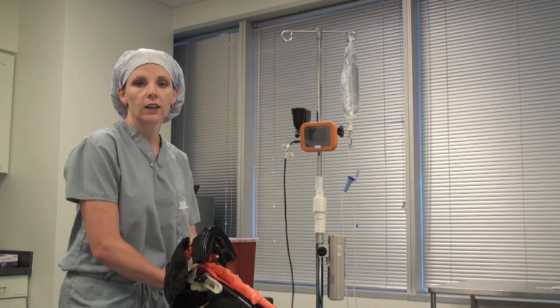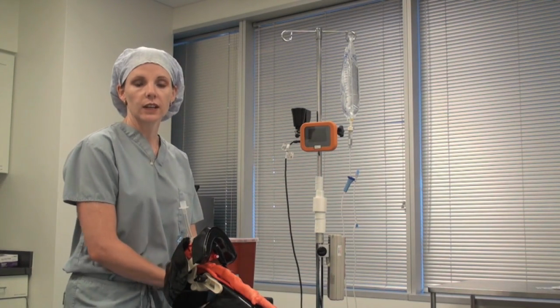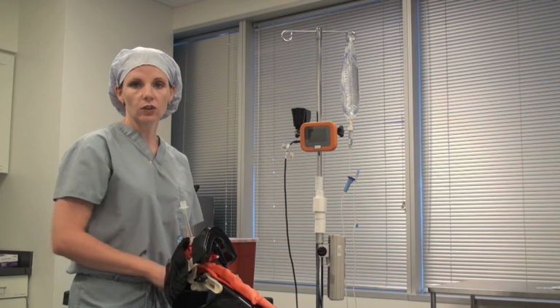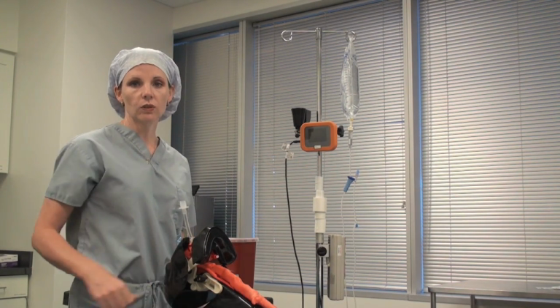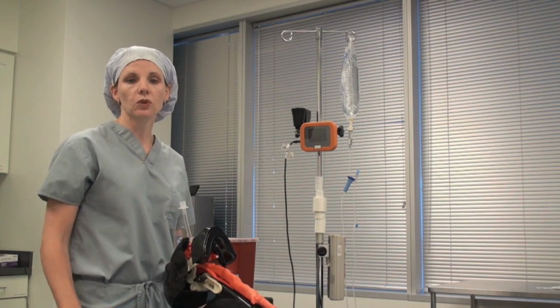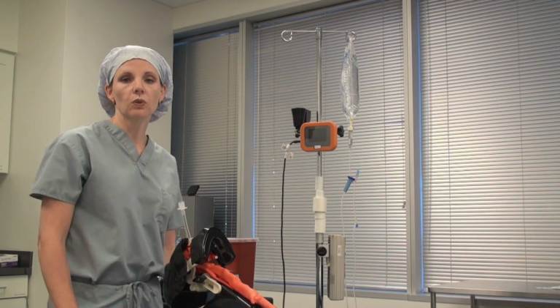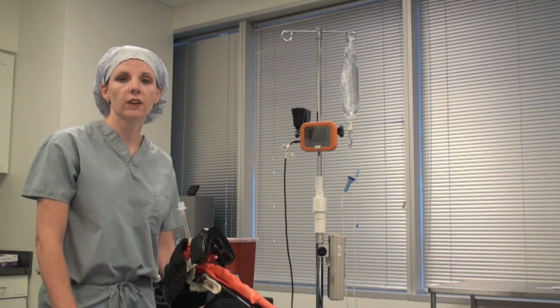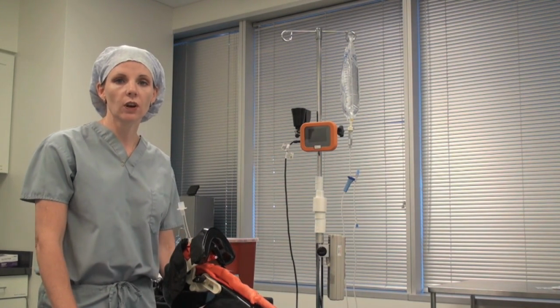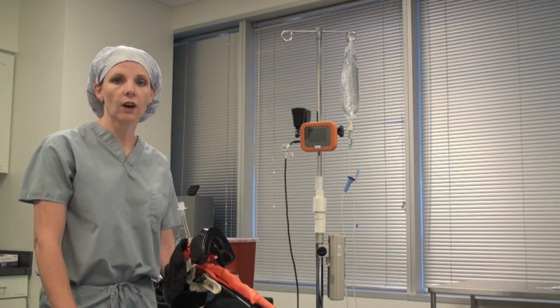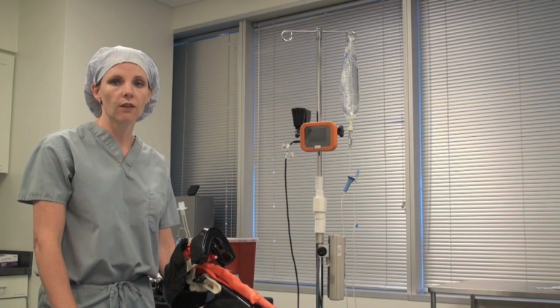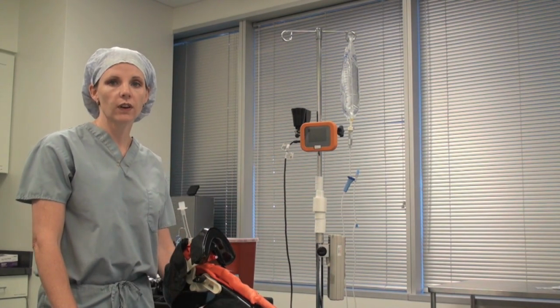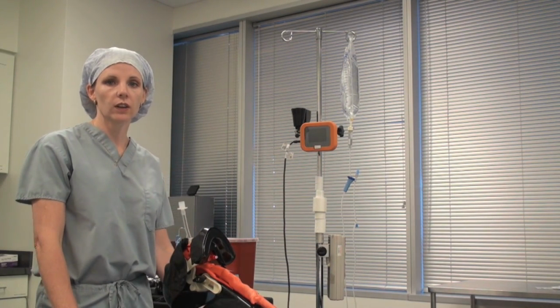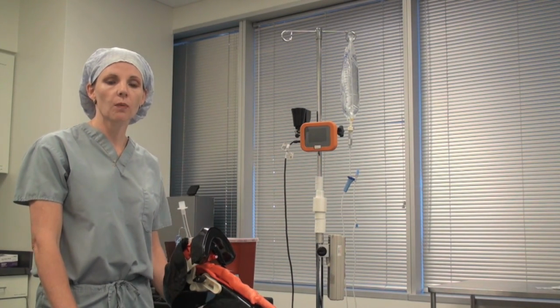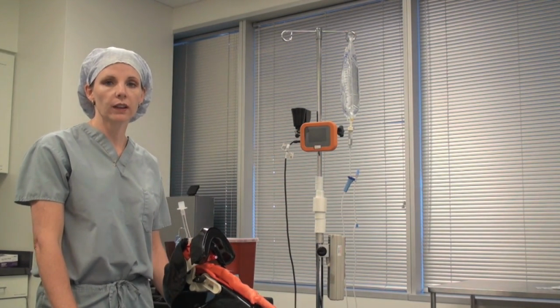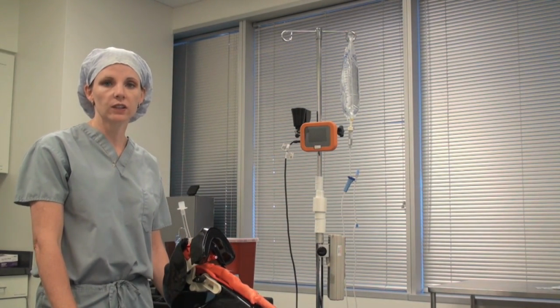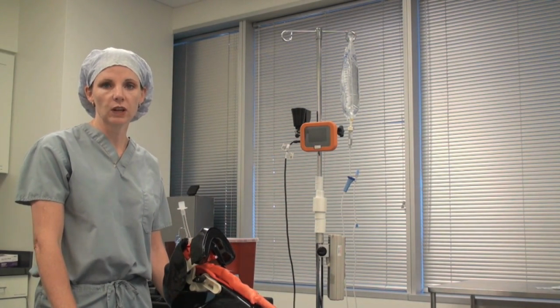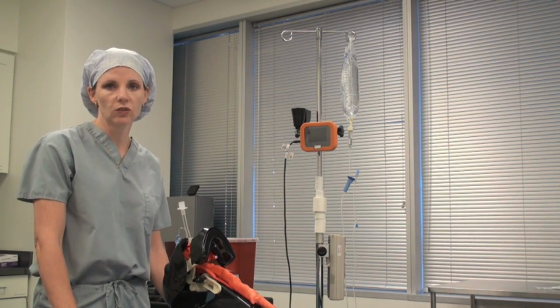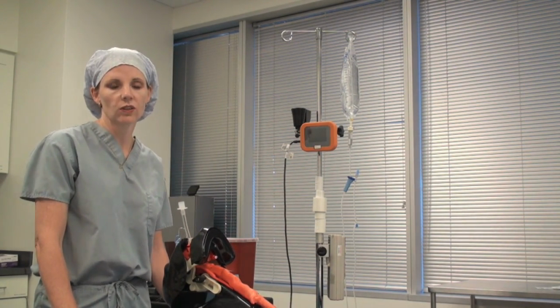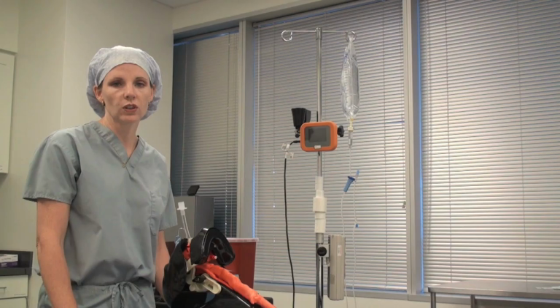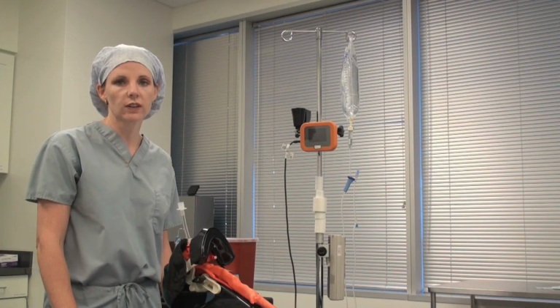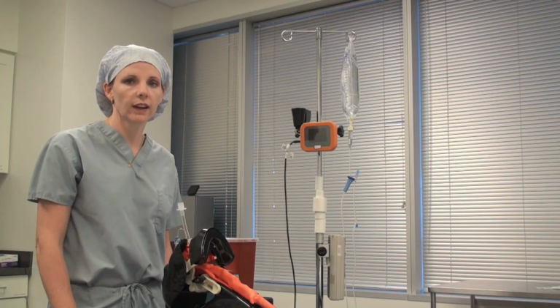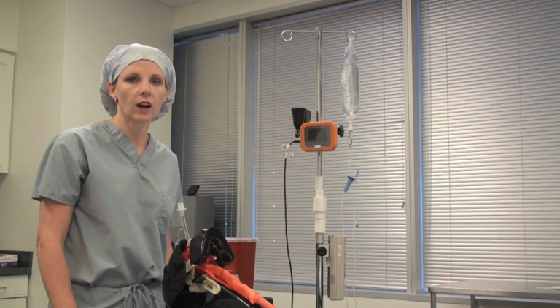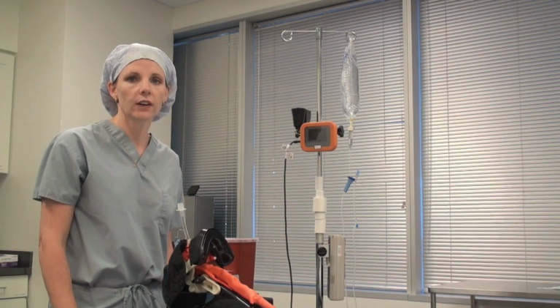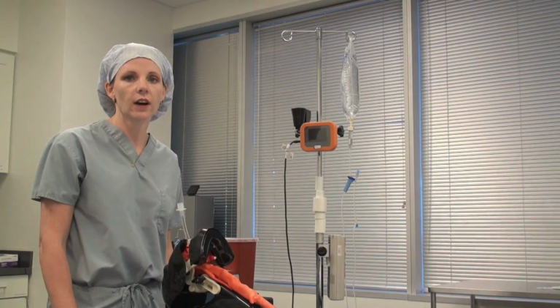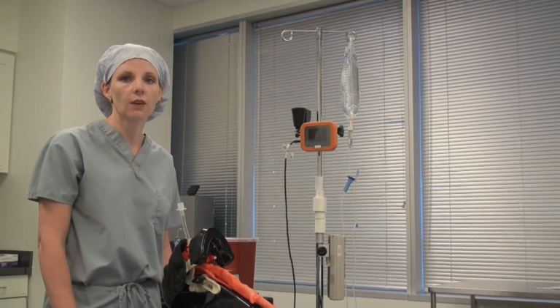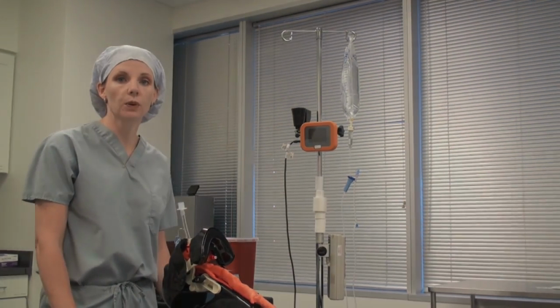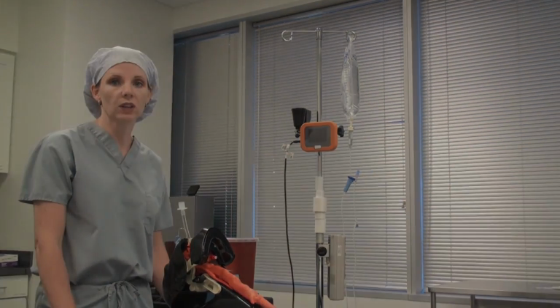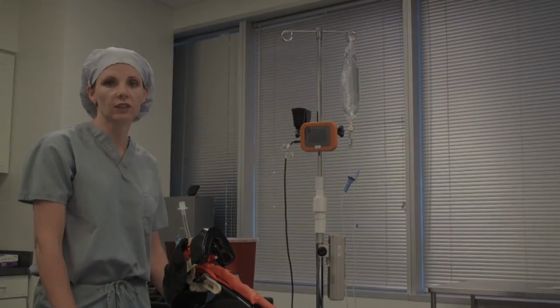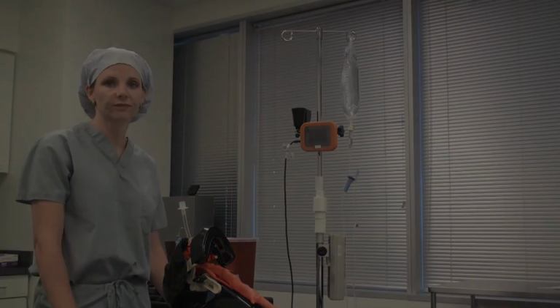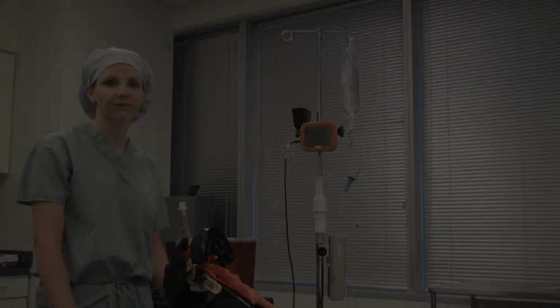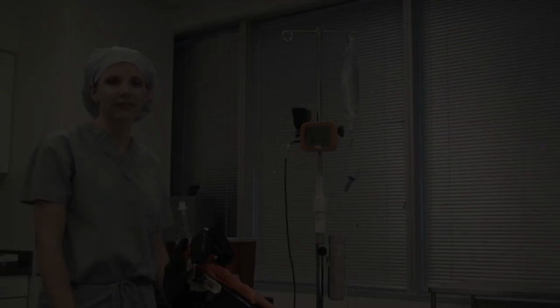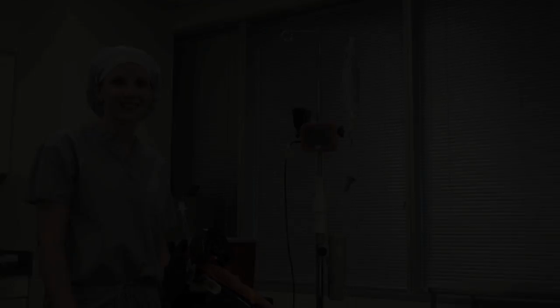Stay tuned and we'll show you a video of the Co-Pilot intubation using the rigid stylet on a real patient. Thanks.